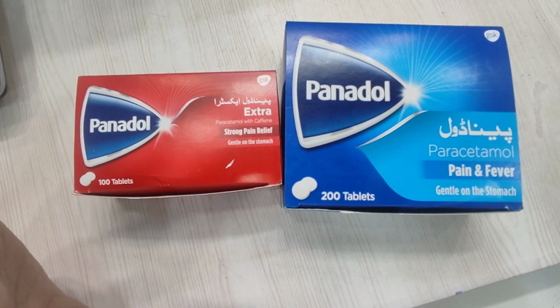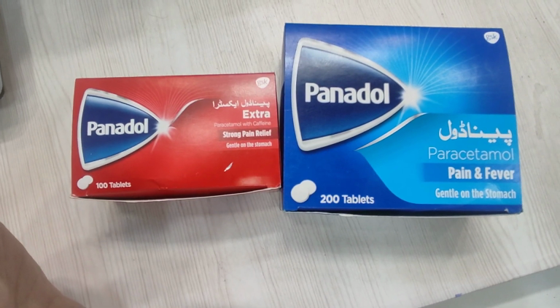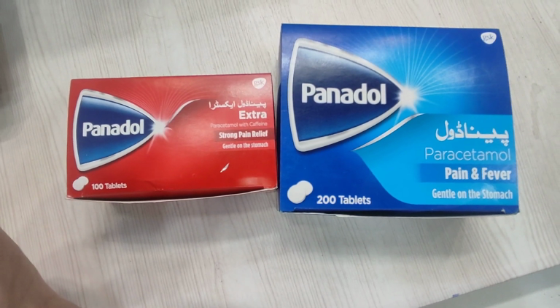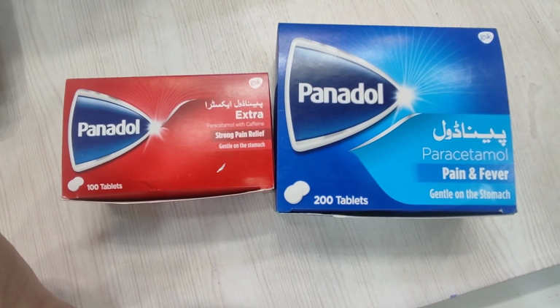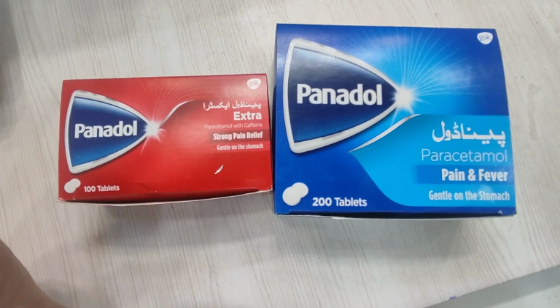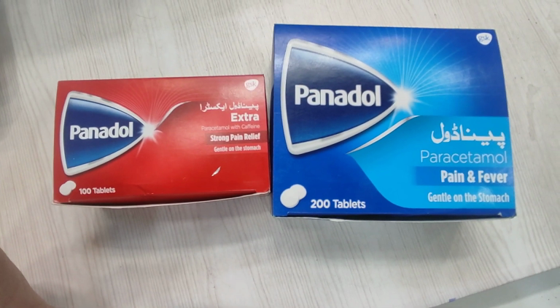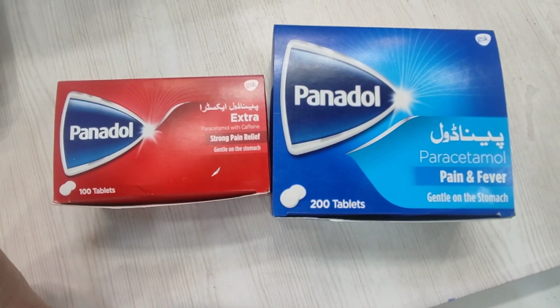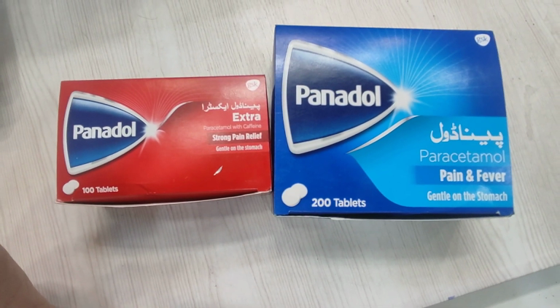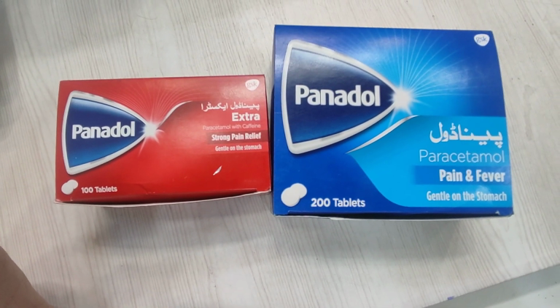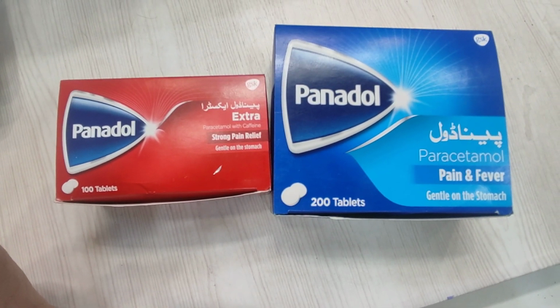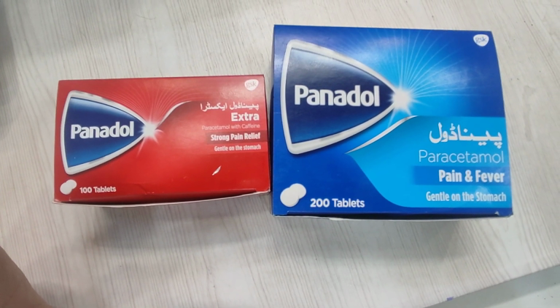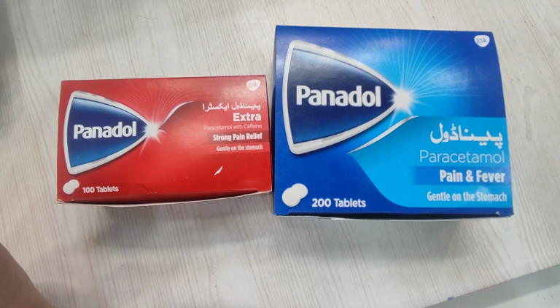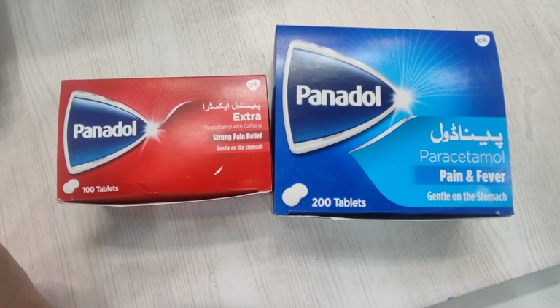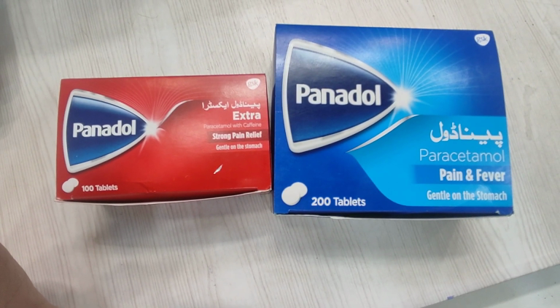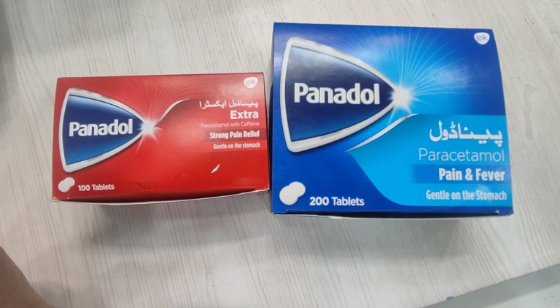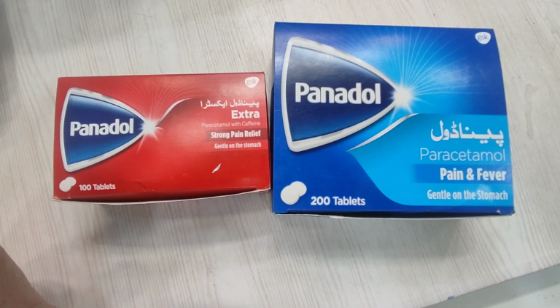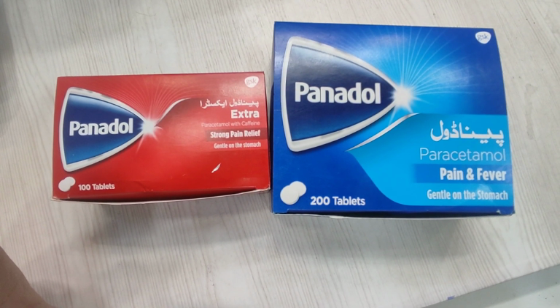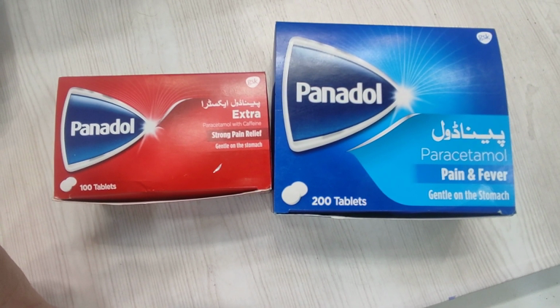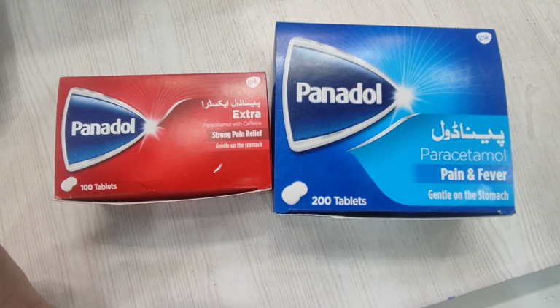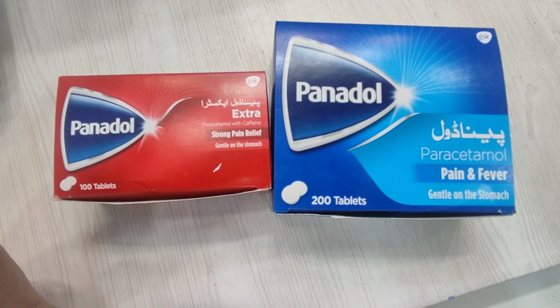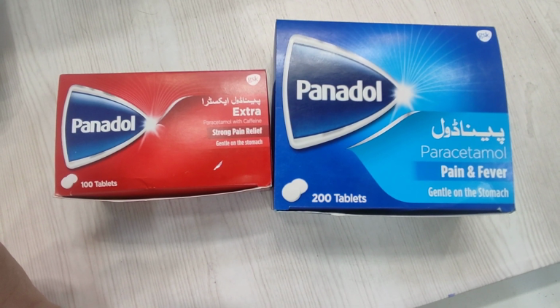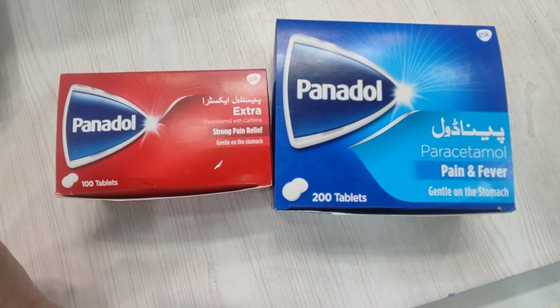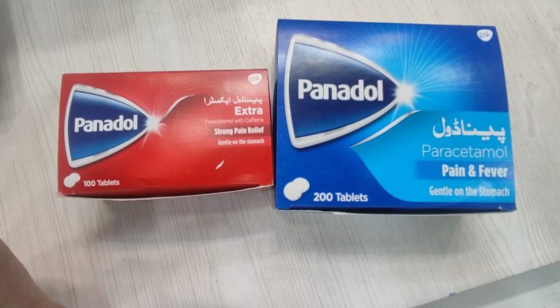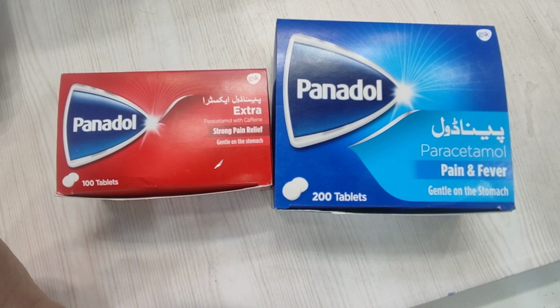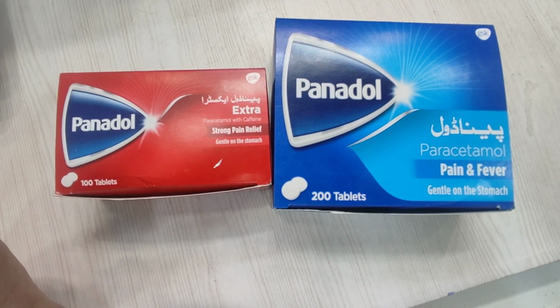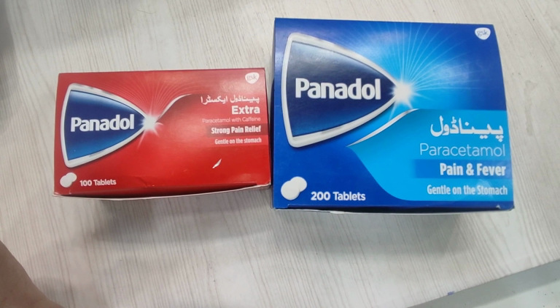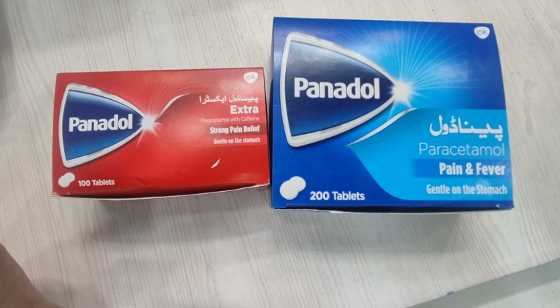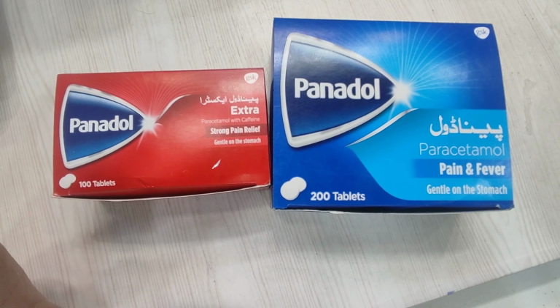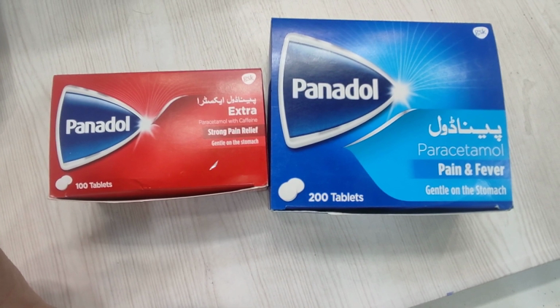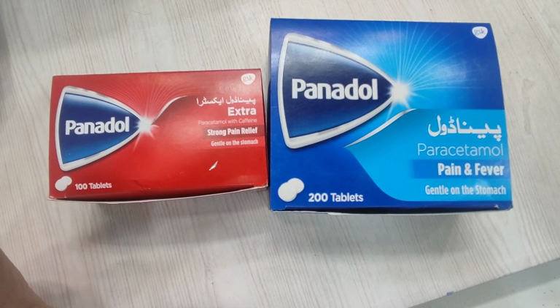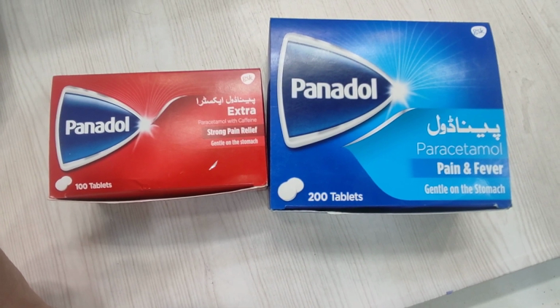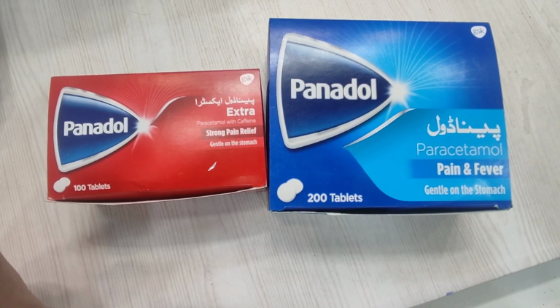Hopefully, in the market, we will get less. This was the video regarding Panadol. Thank you so much for watching.